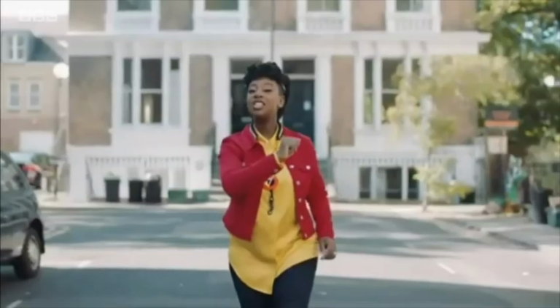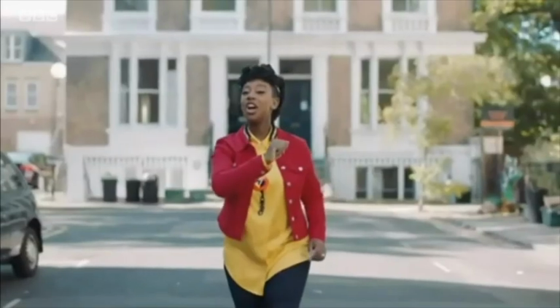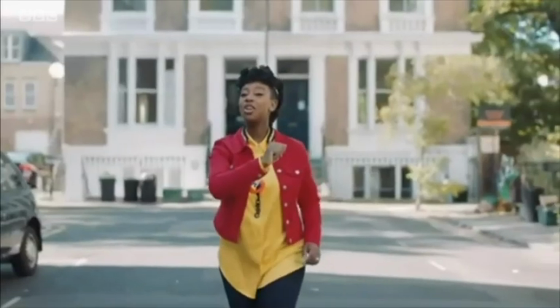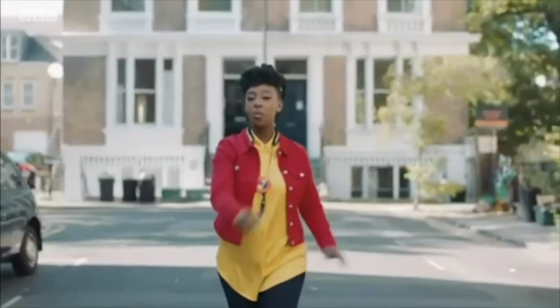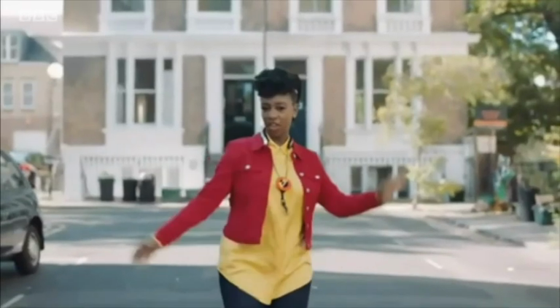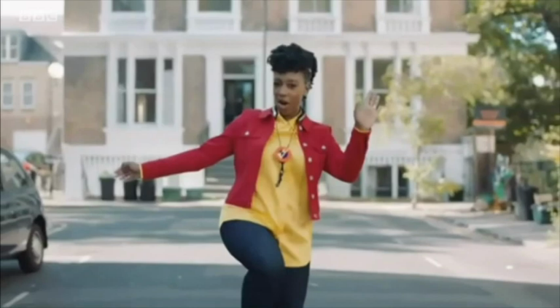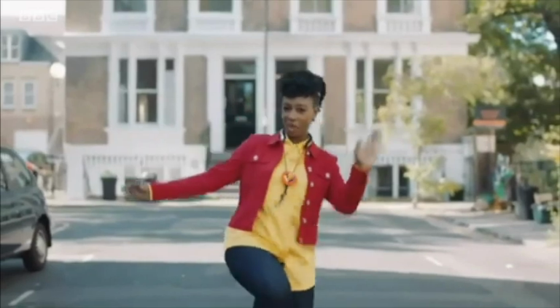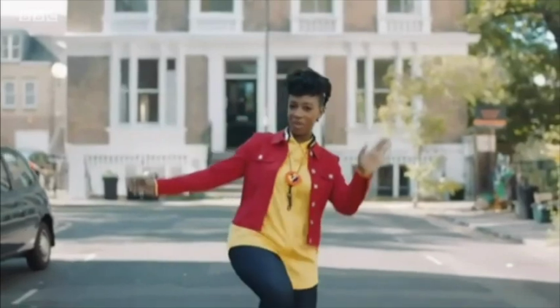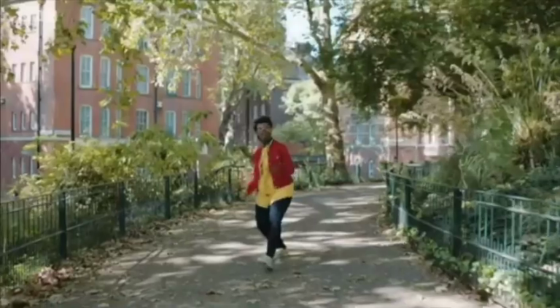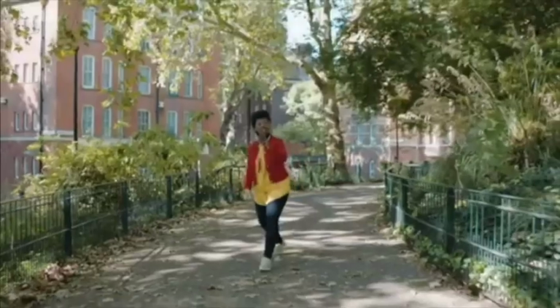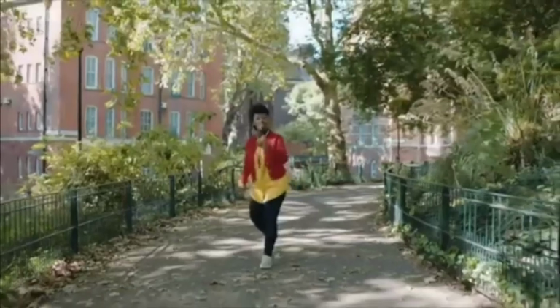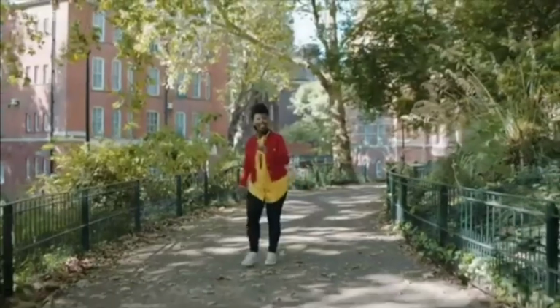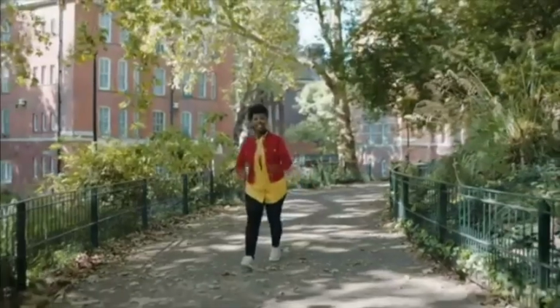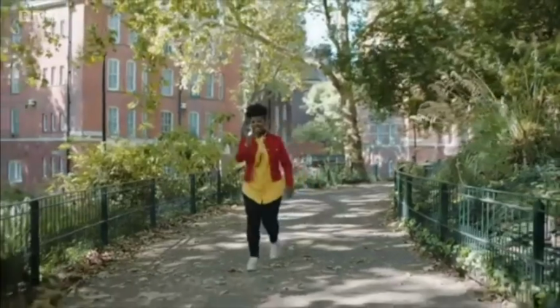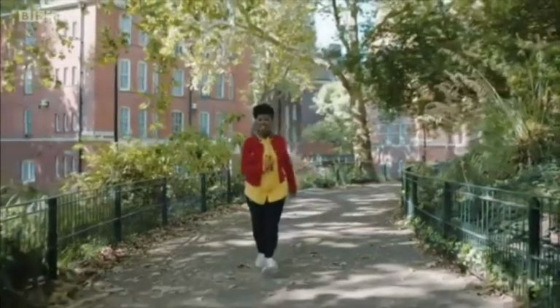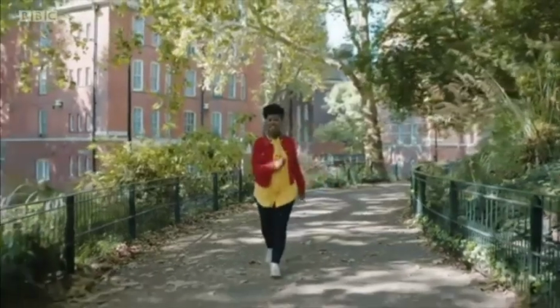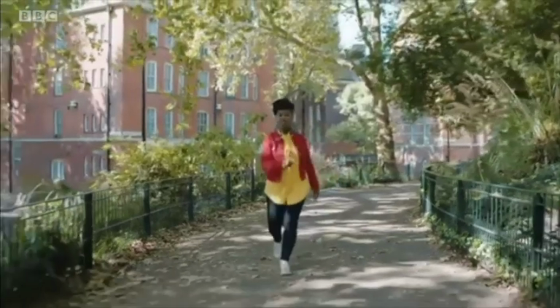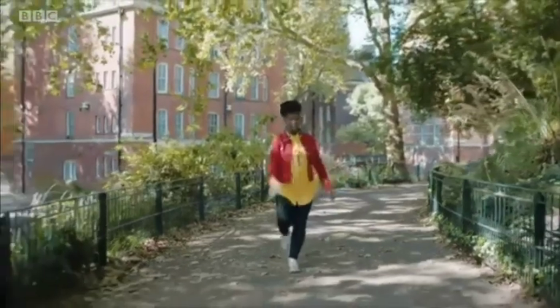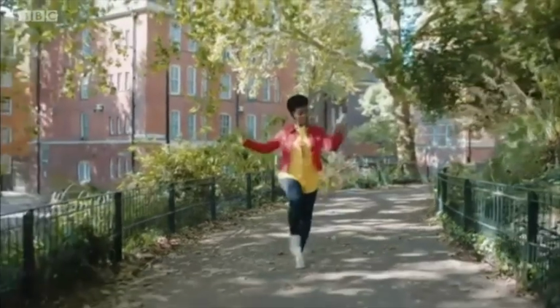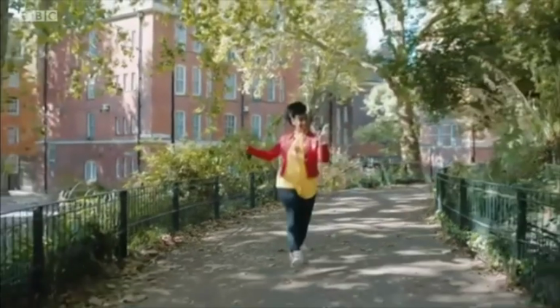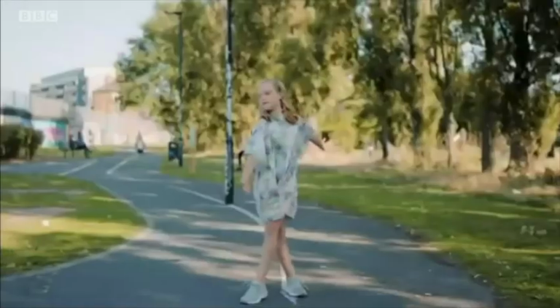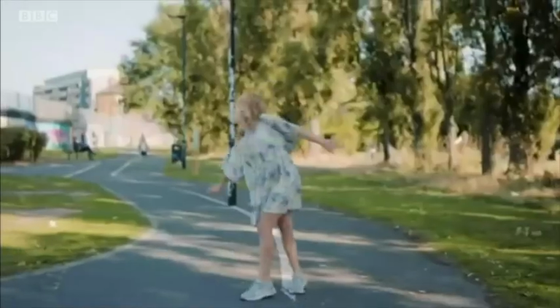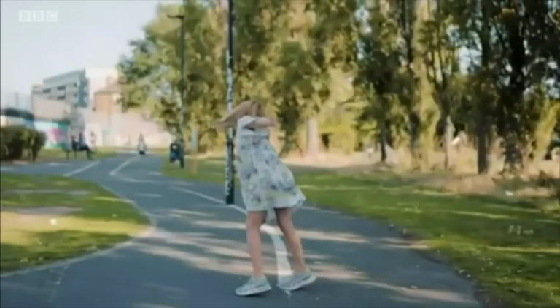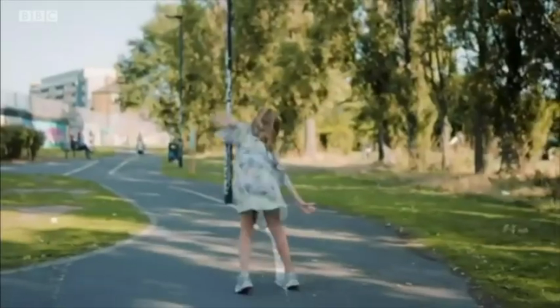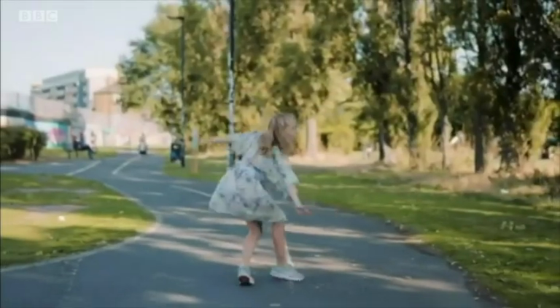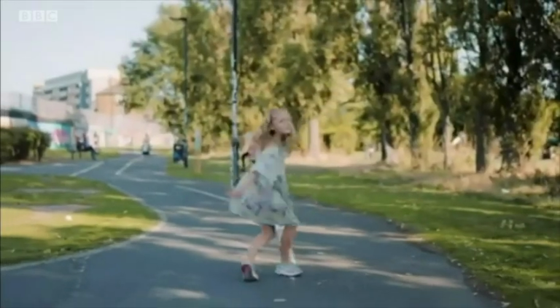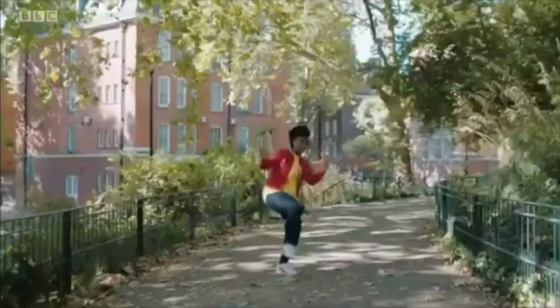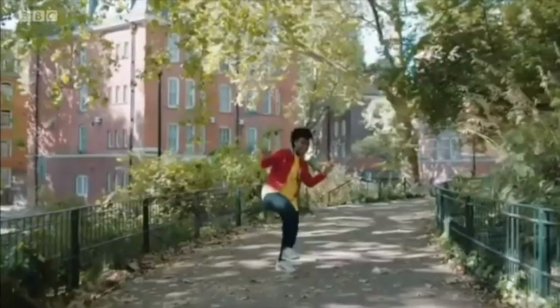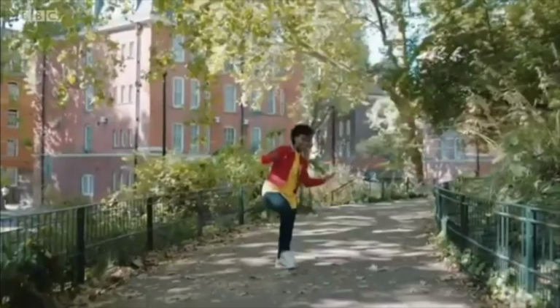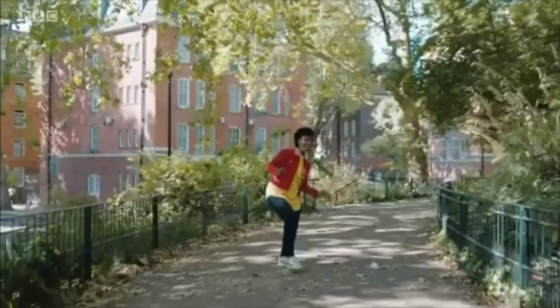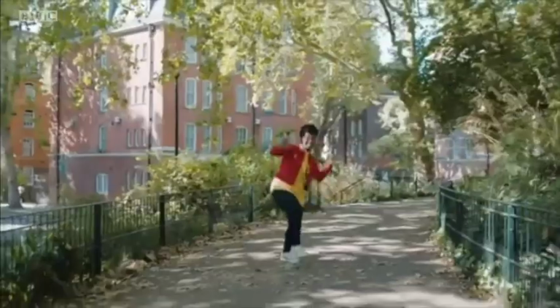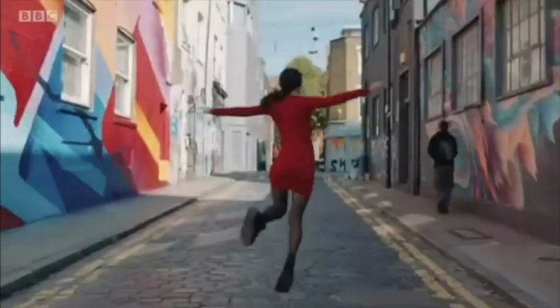Let's start with a hop. Are you ready? Here we go. Wendy Hurrell, BBC London.